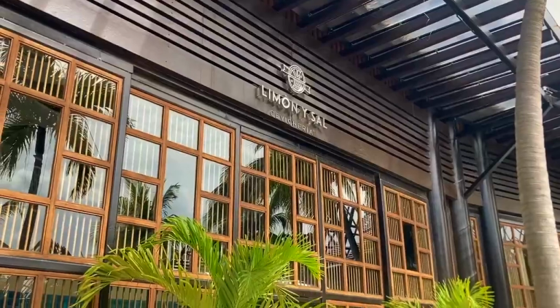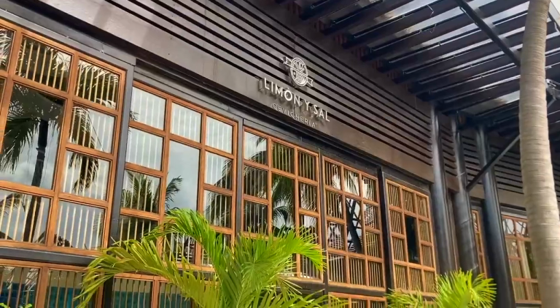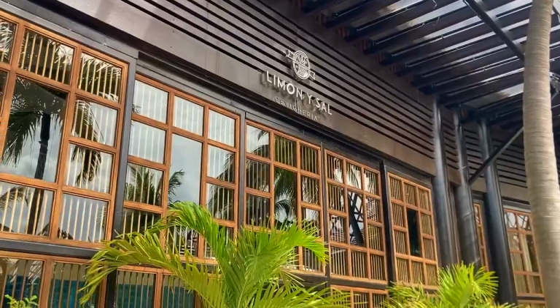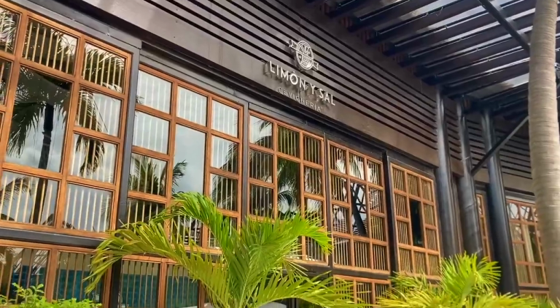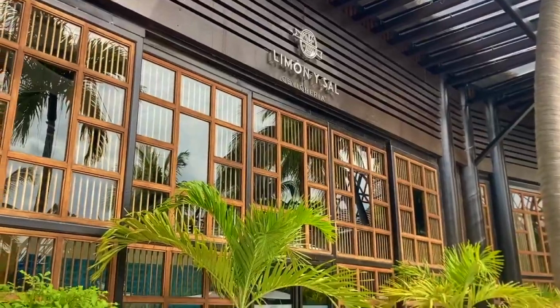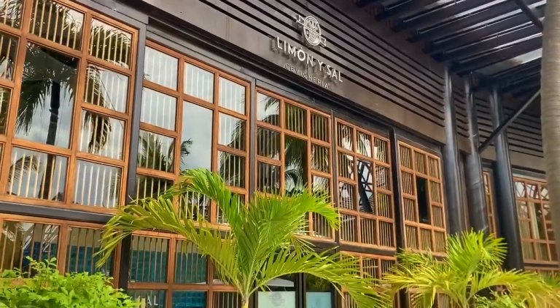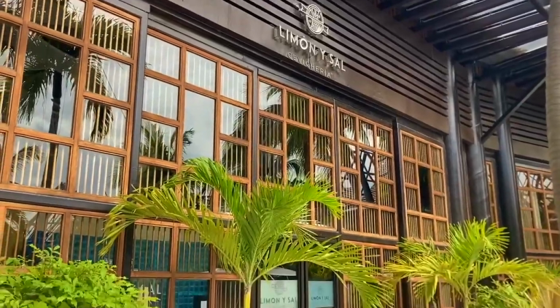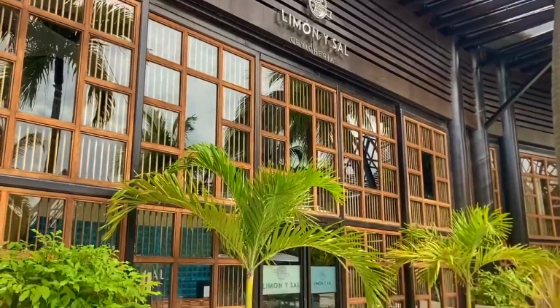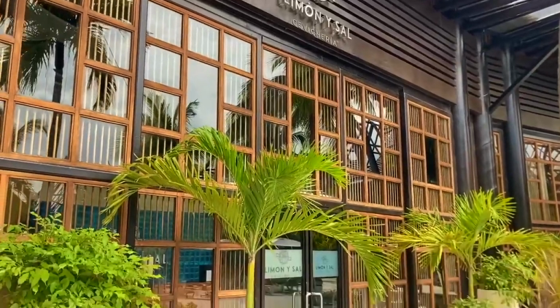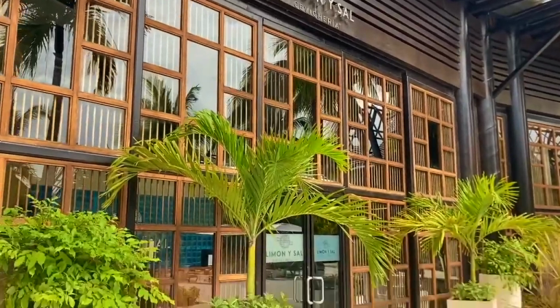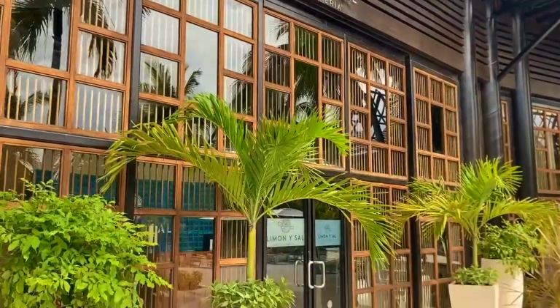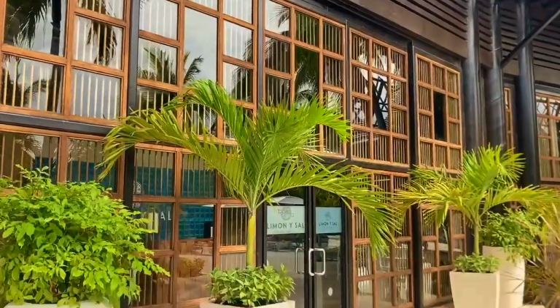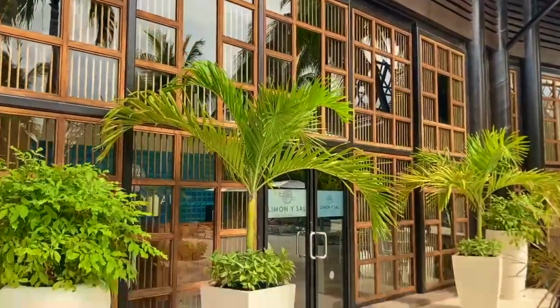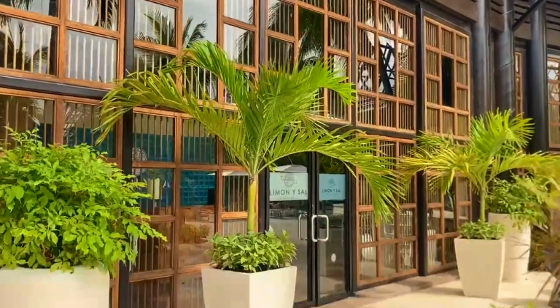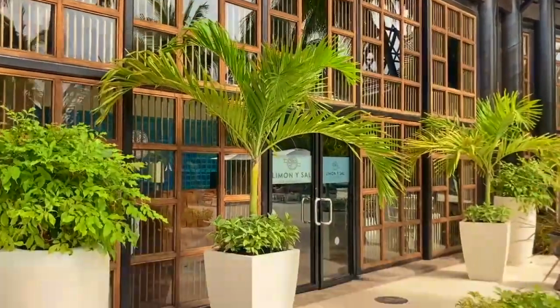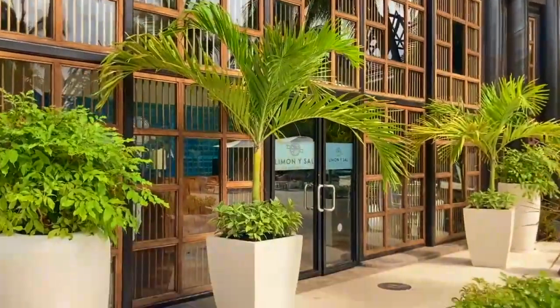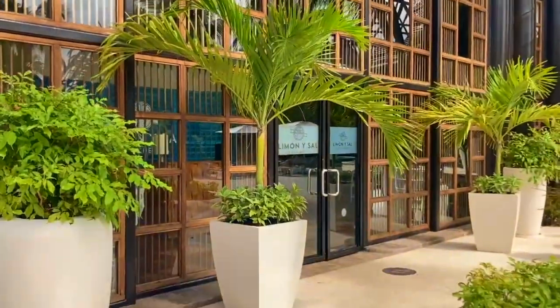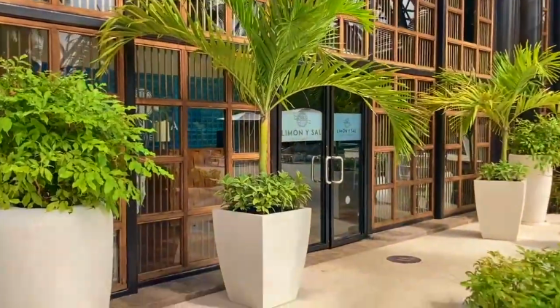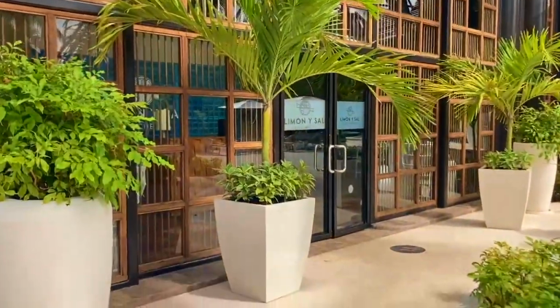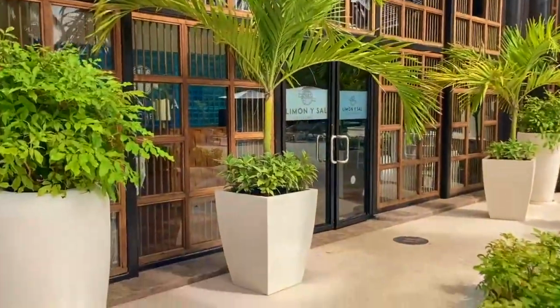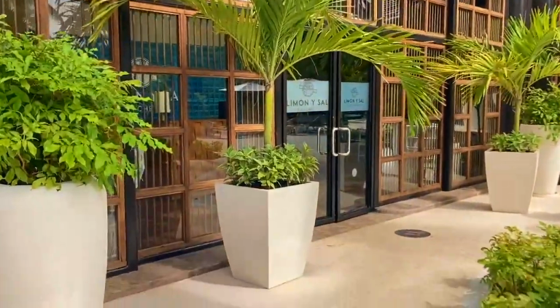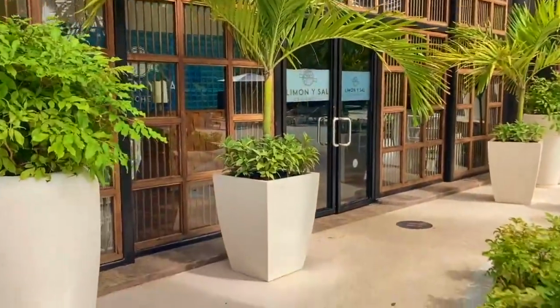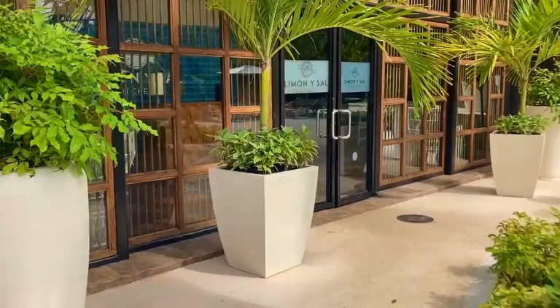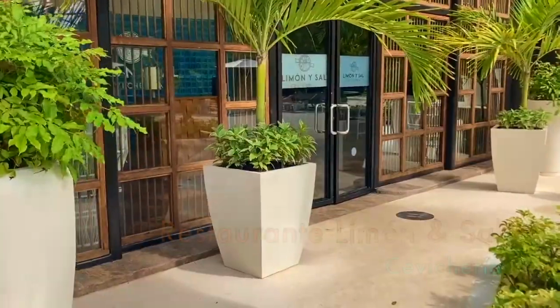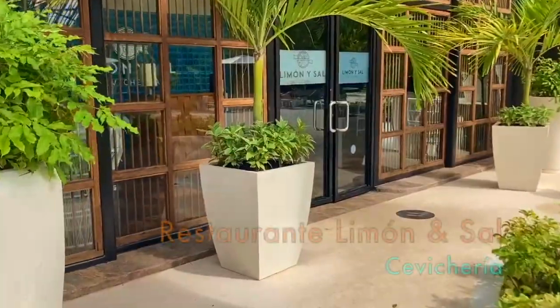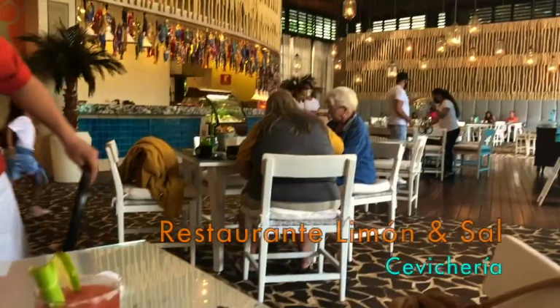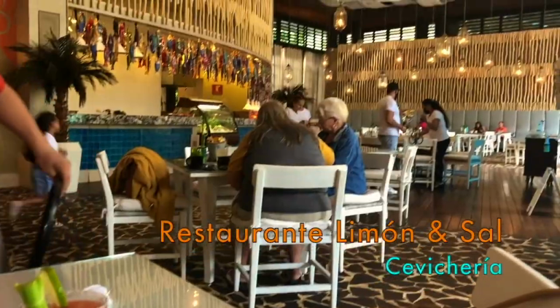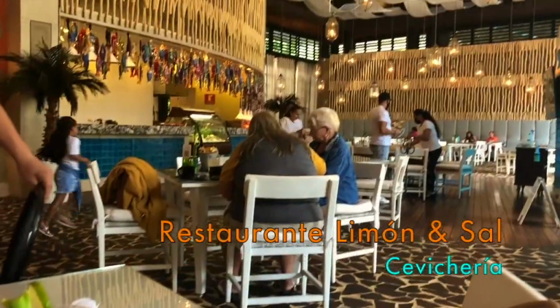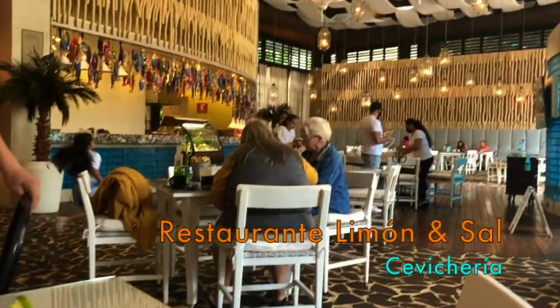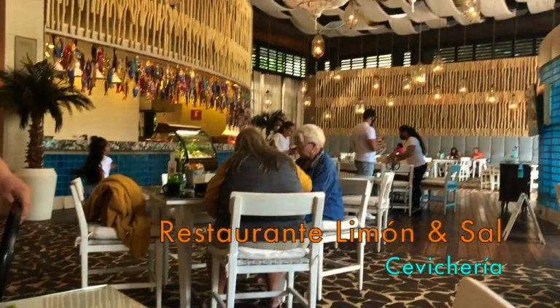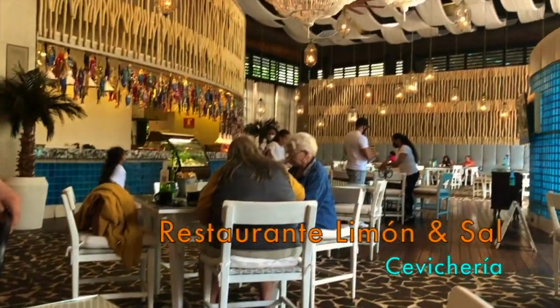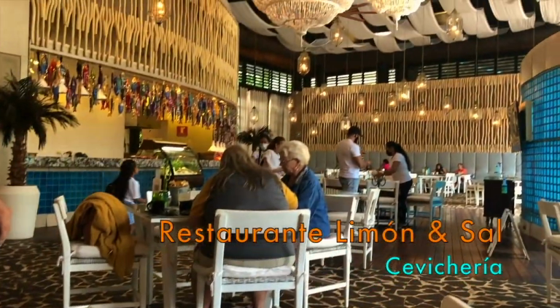Right next to the lobby where you check in is Limoni Sal Ceveceria.